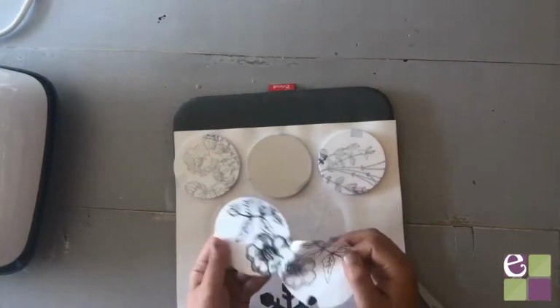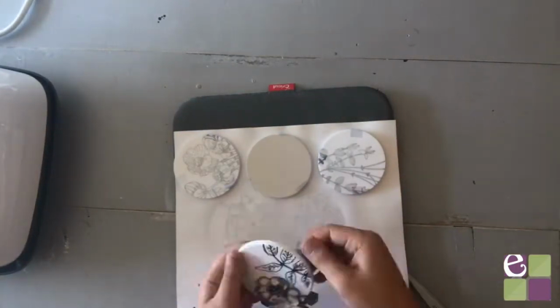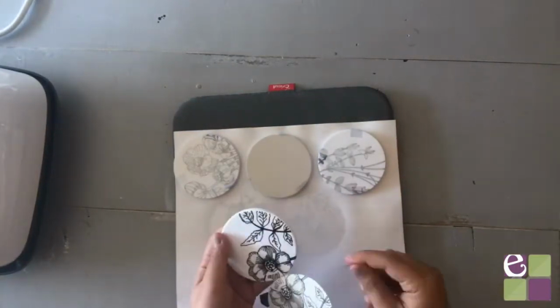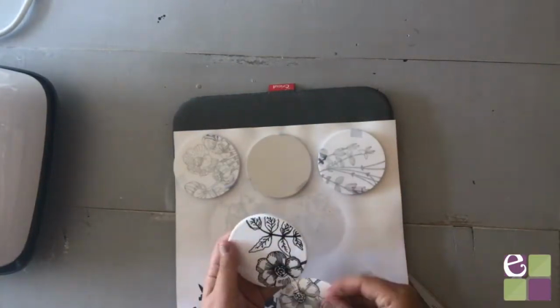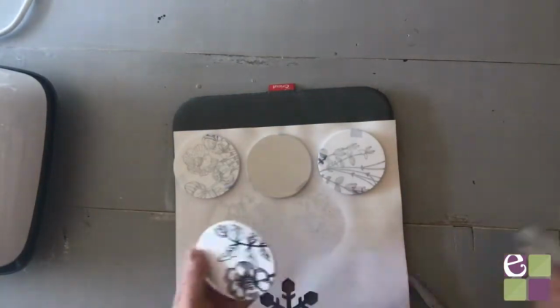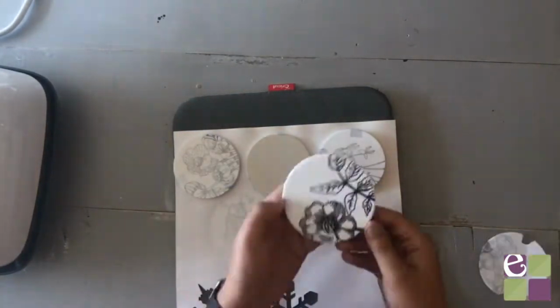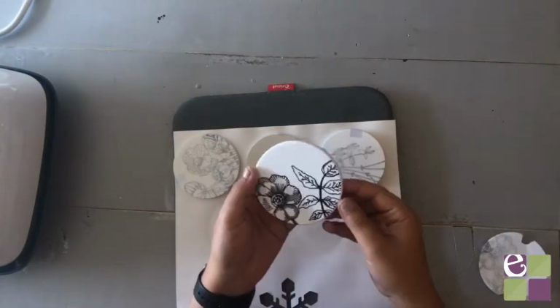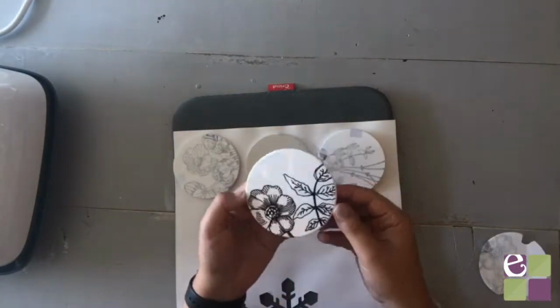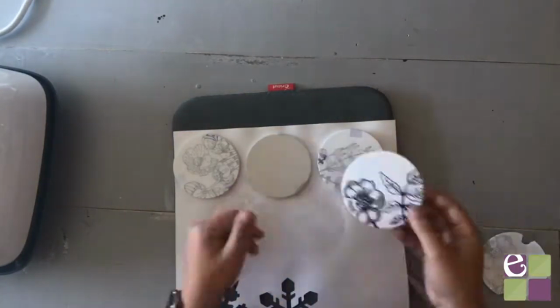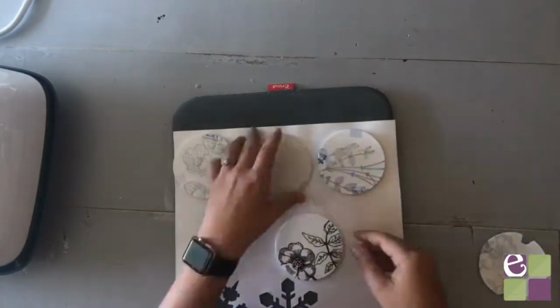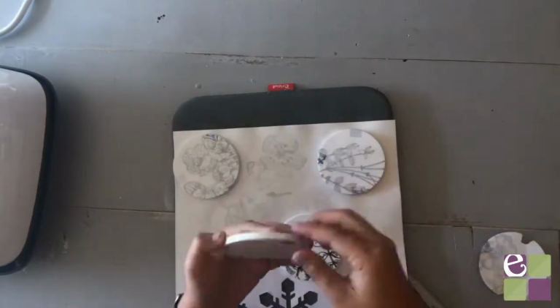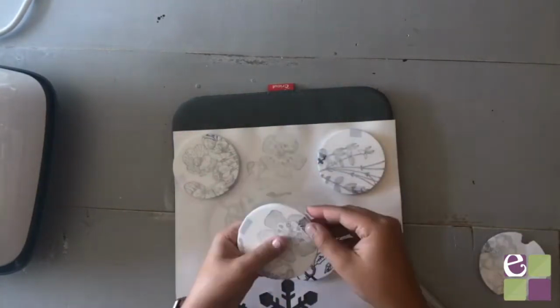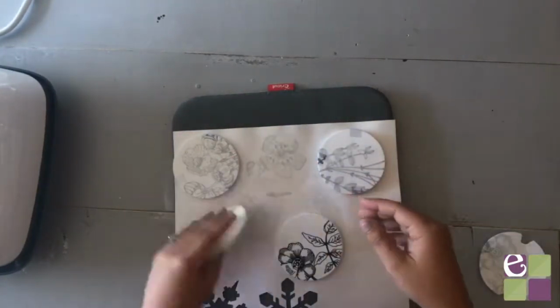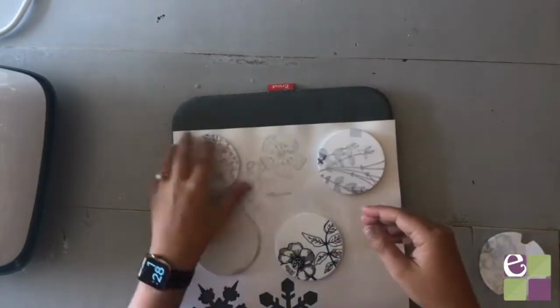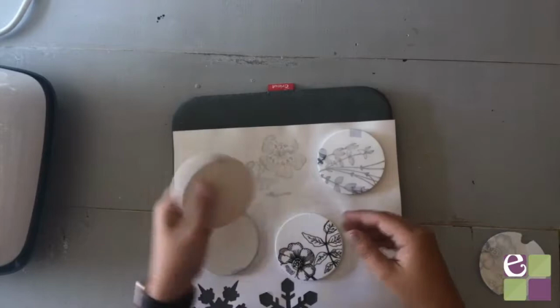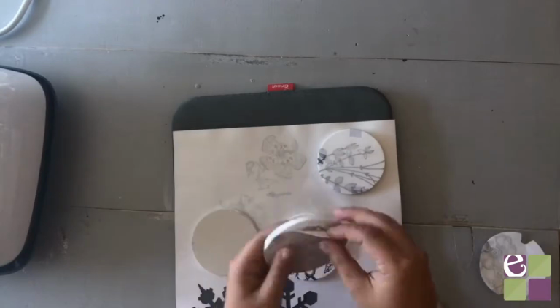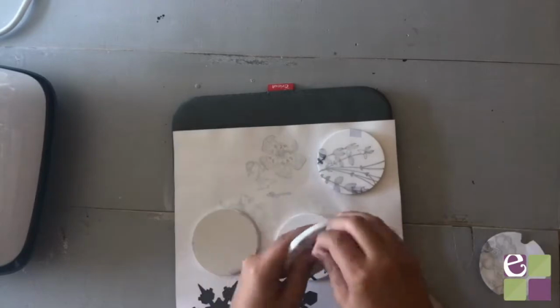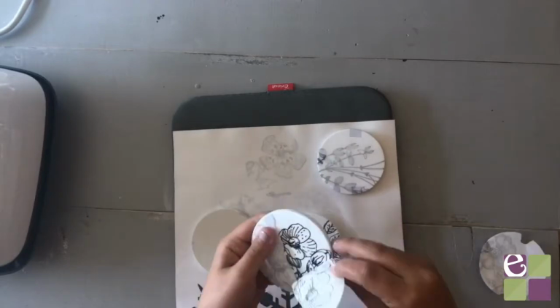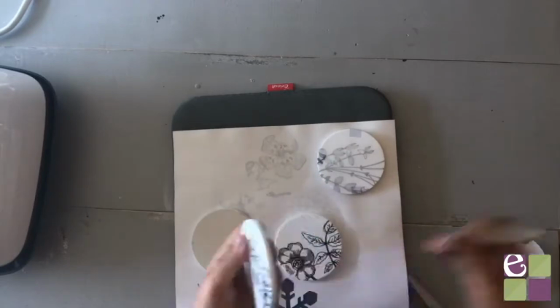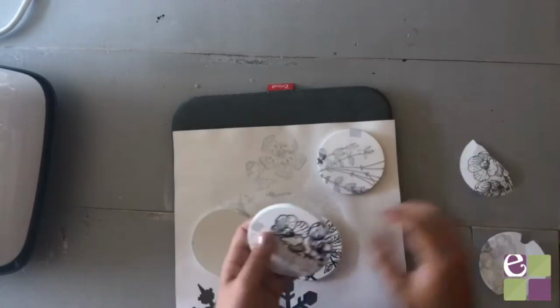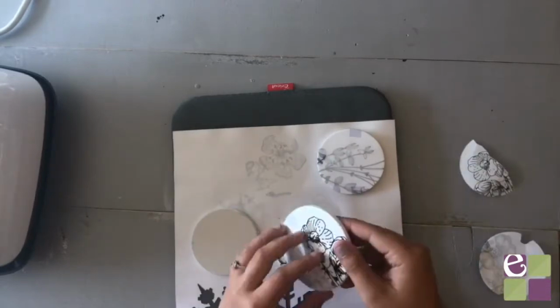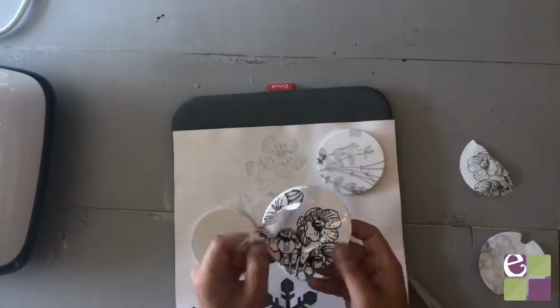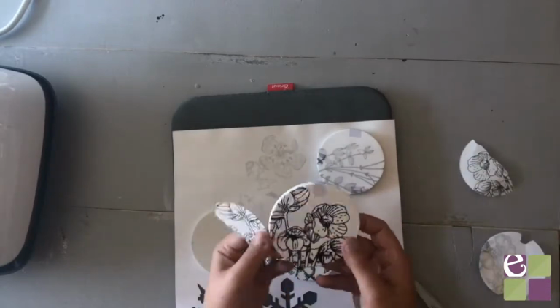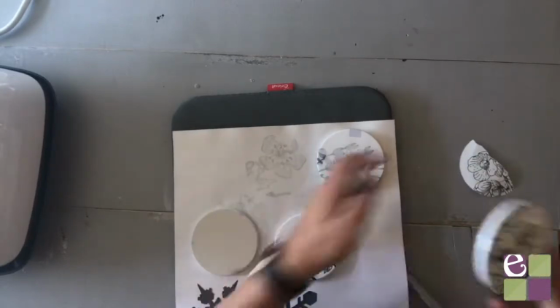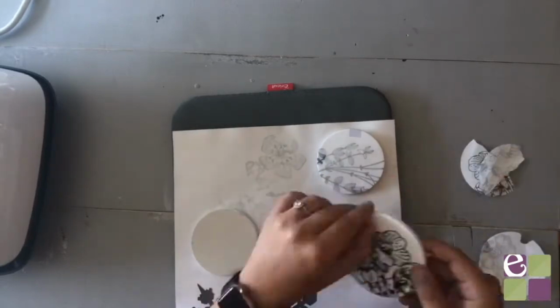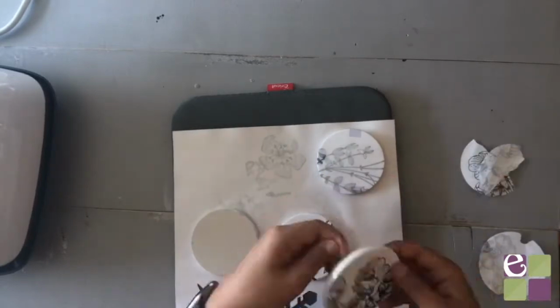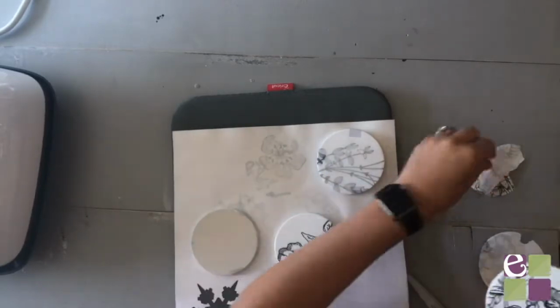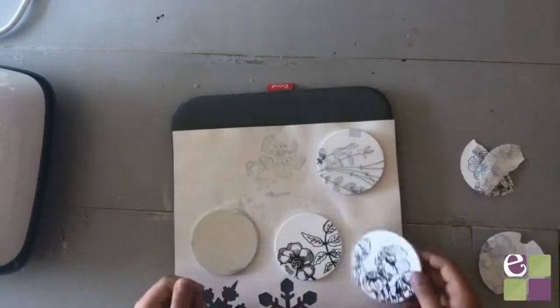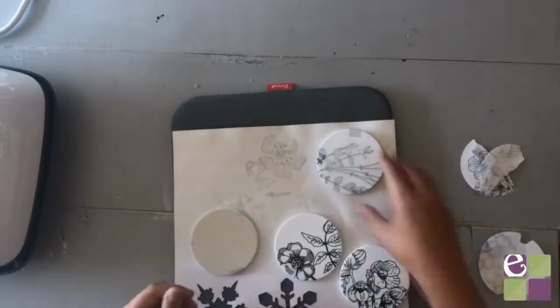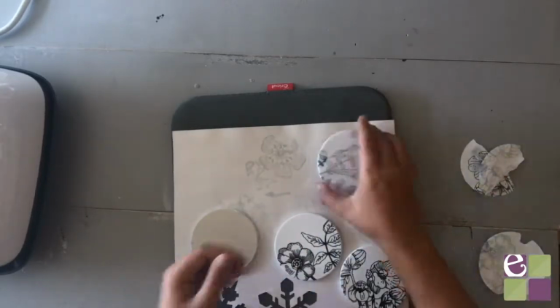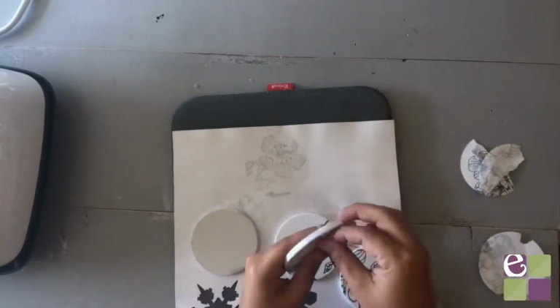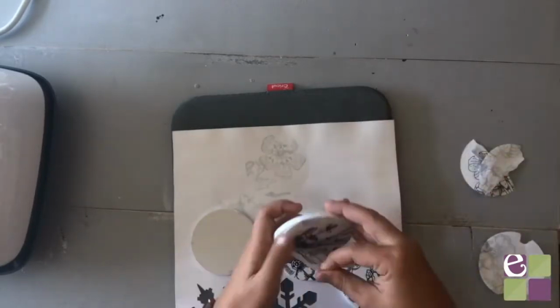You'll need to let the coasters cool completely before removing the paper. They will be extremely hot, so please be careful.